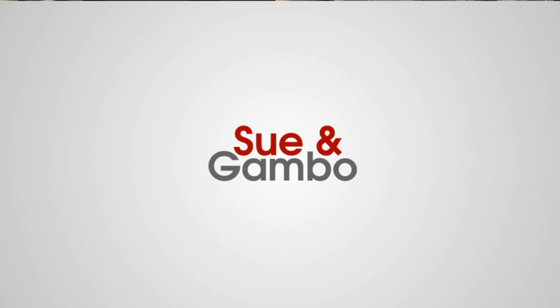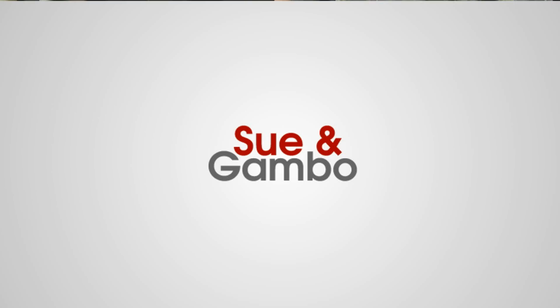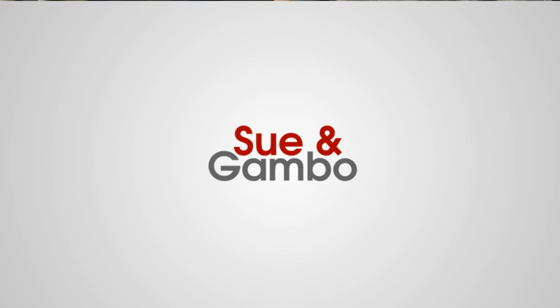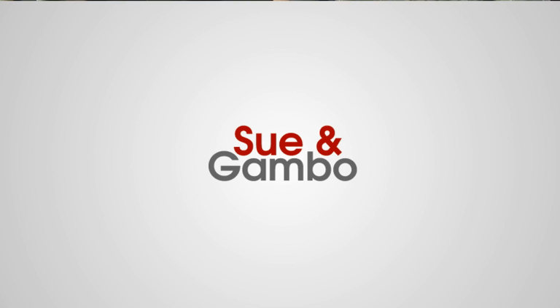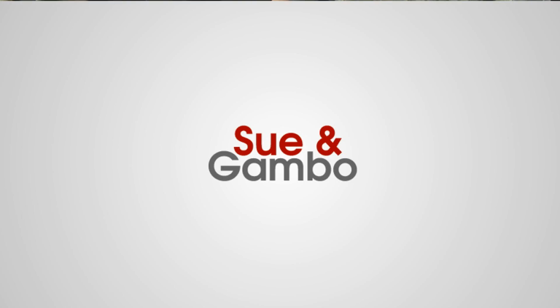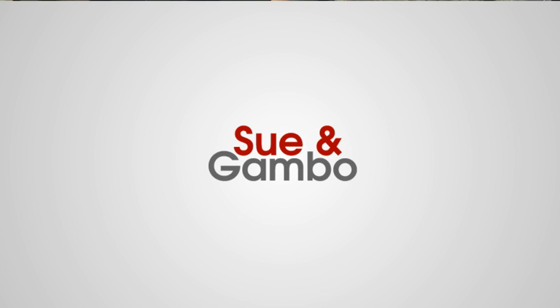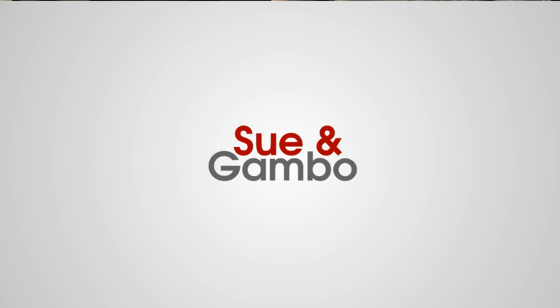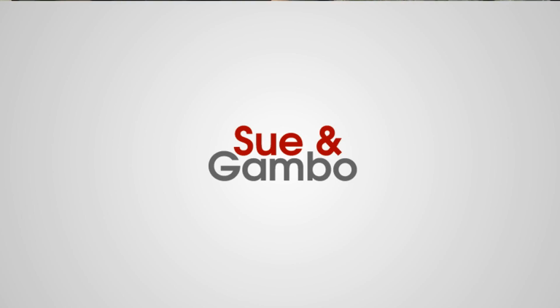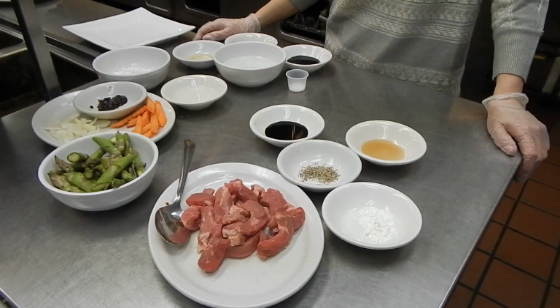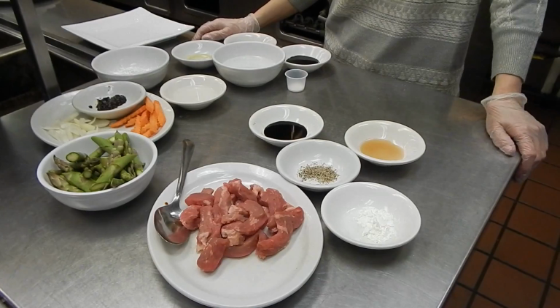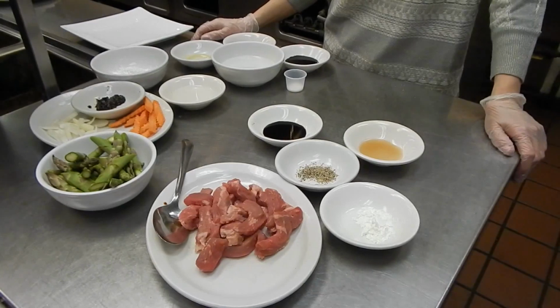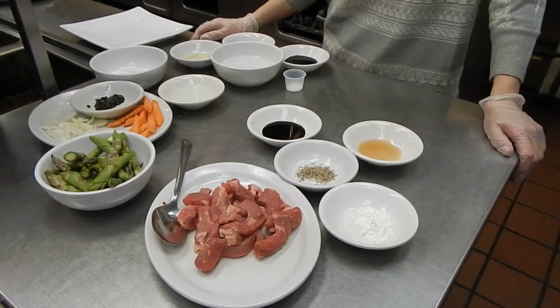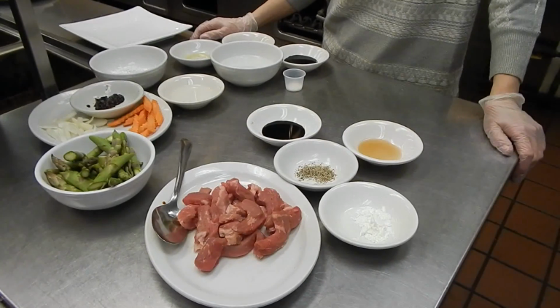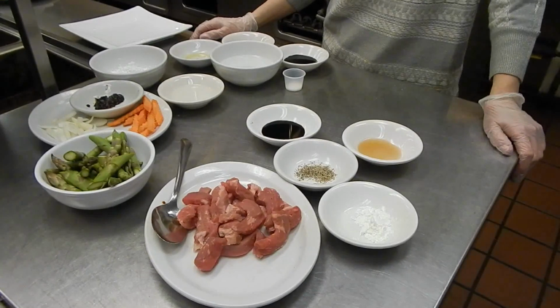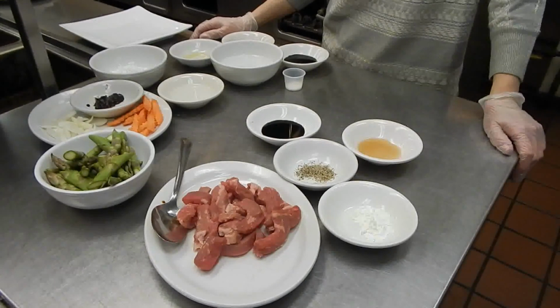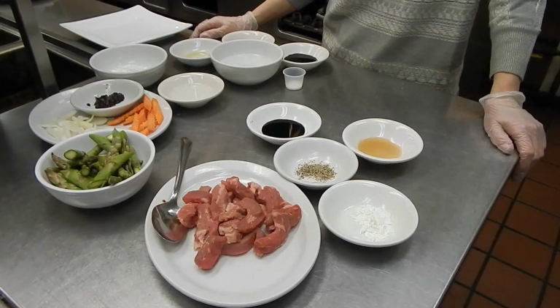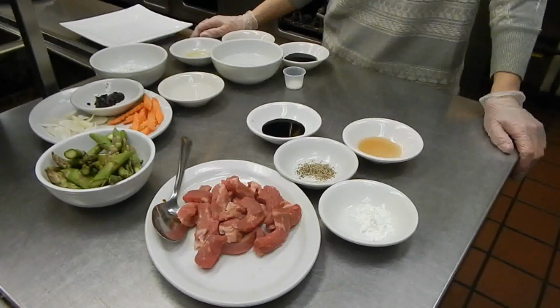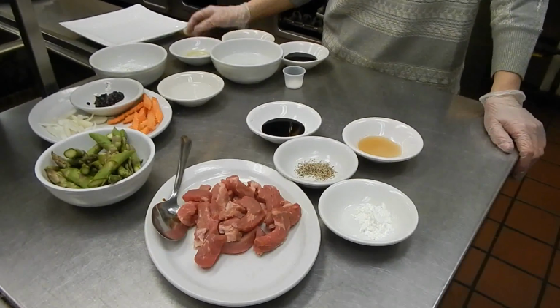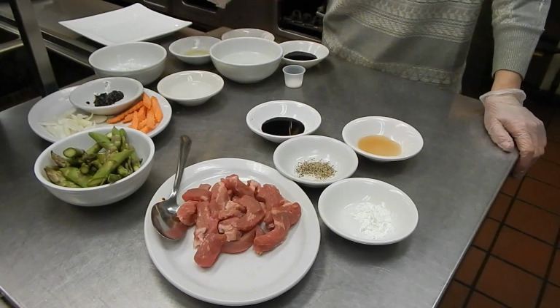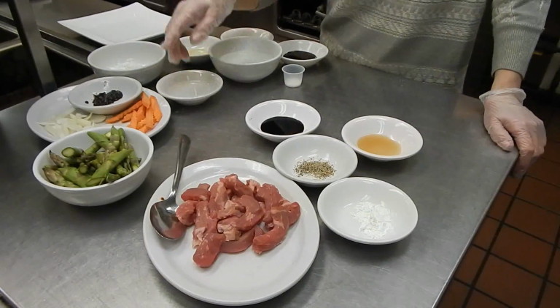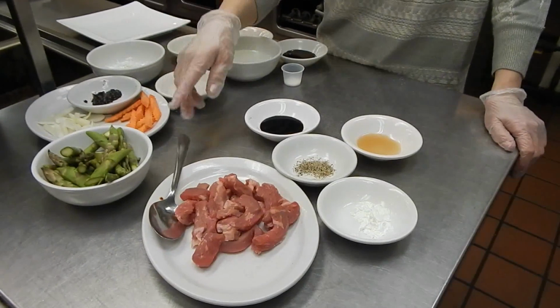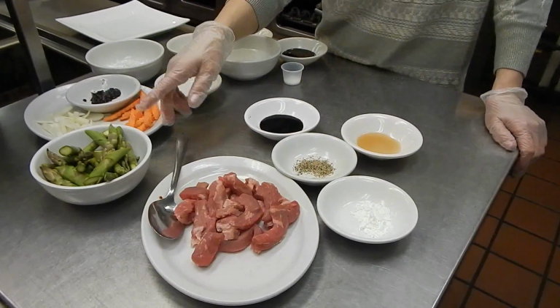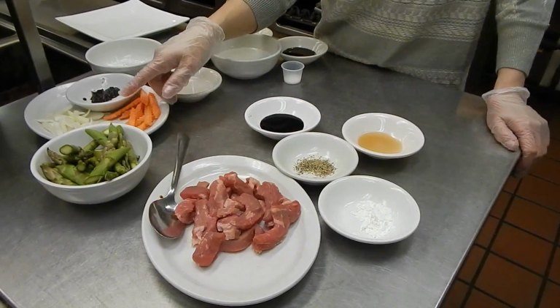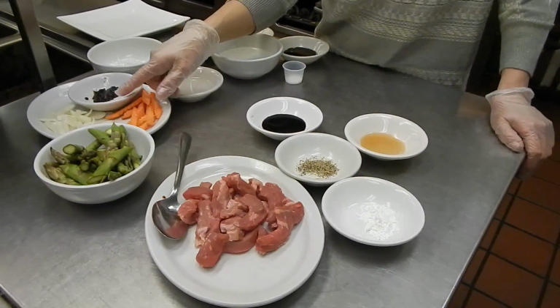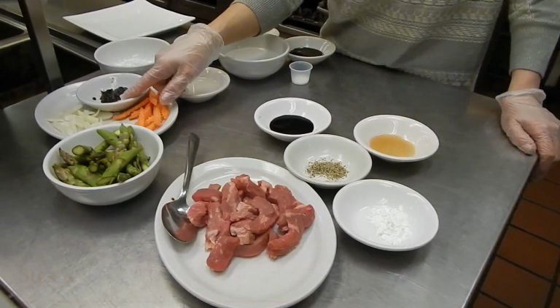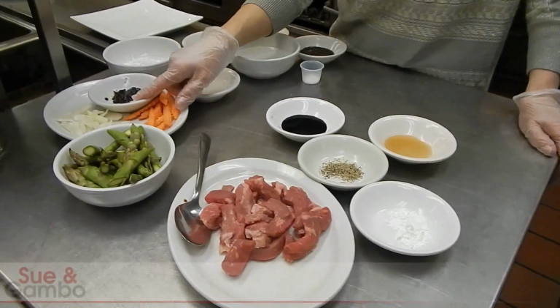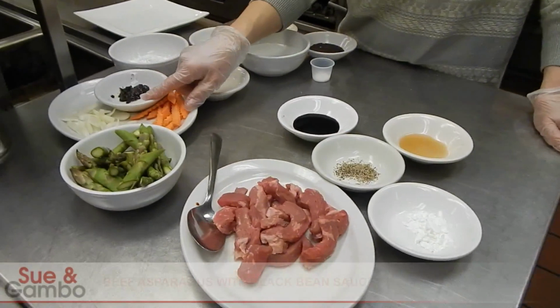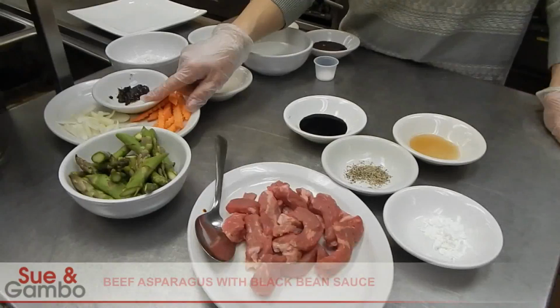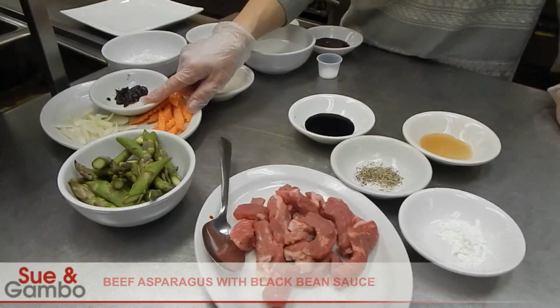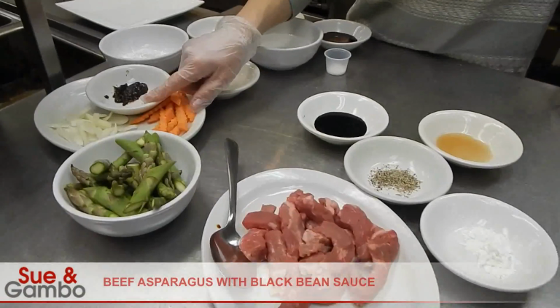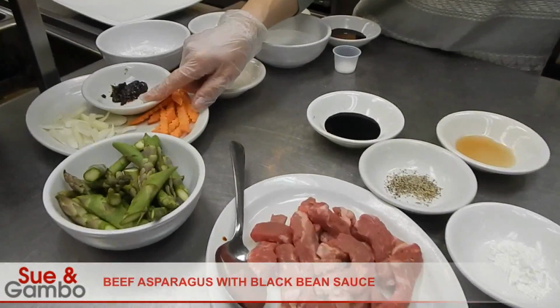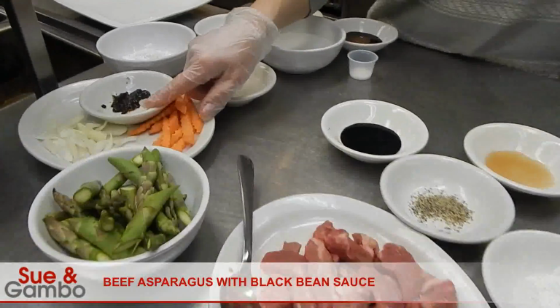Hi, I'm going to show you how to make beef as bacon with red bean sauce.